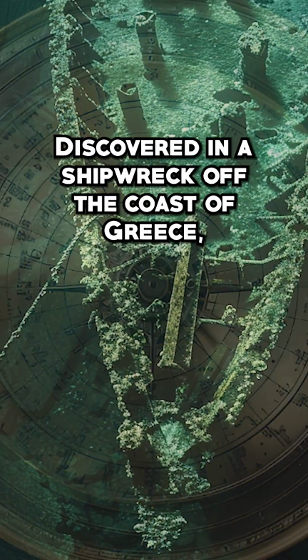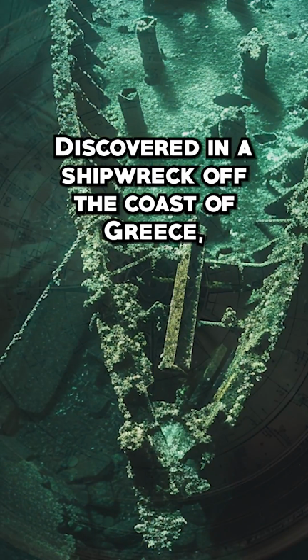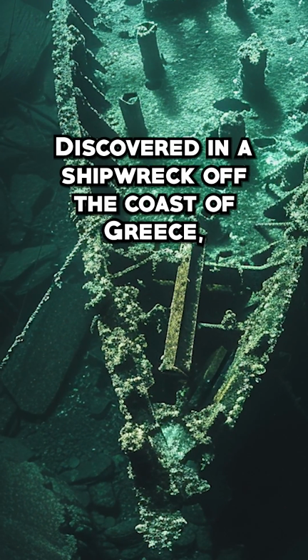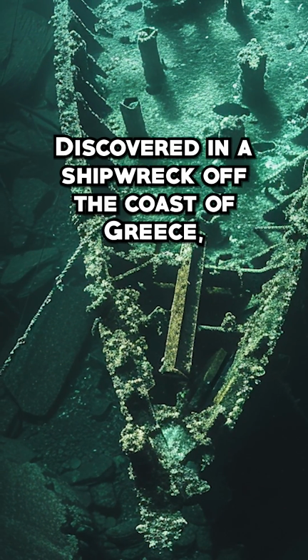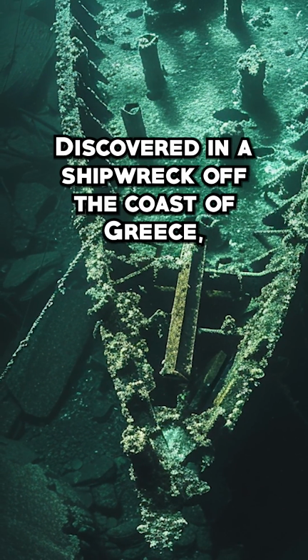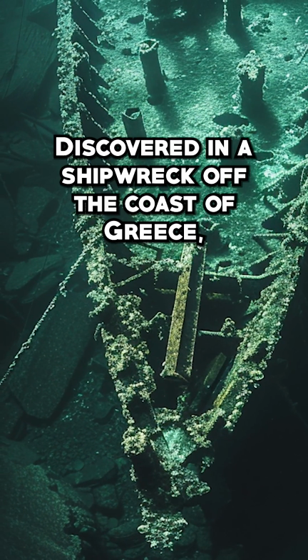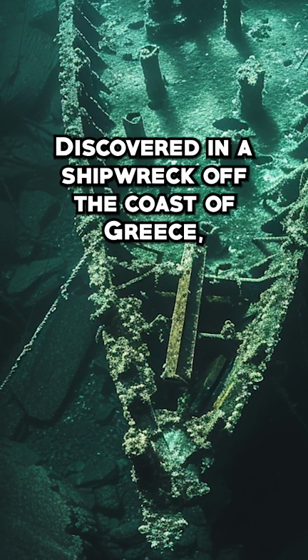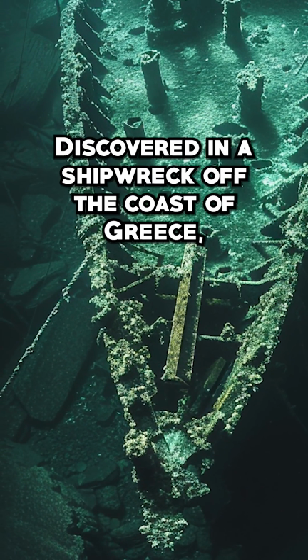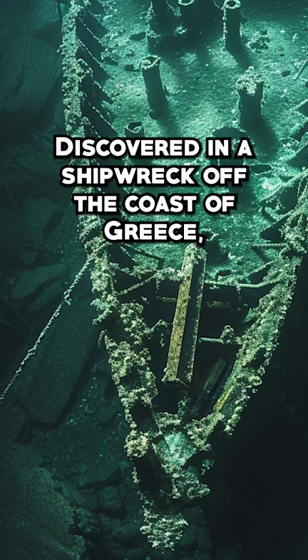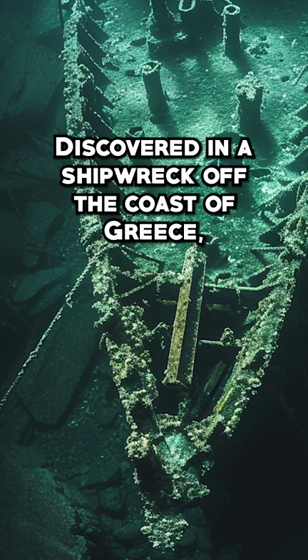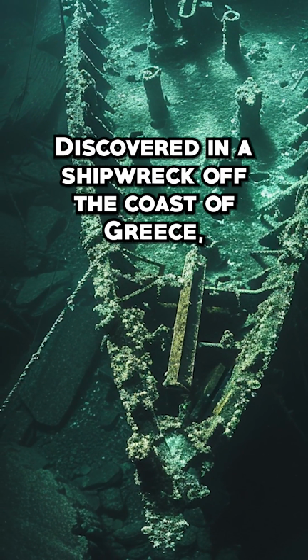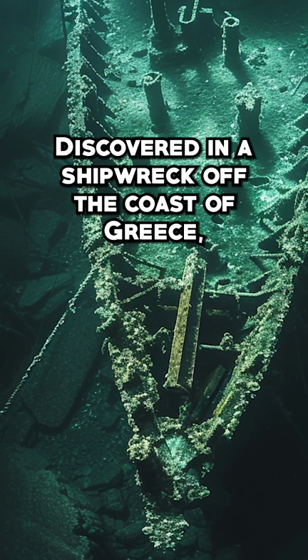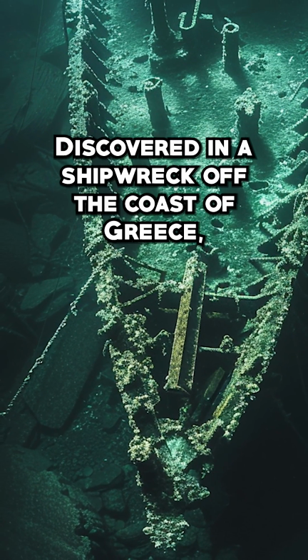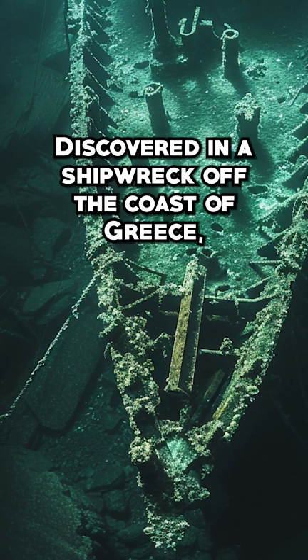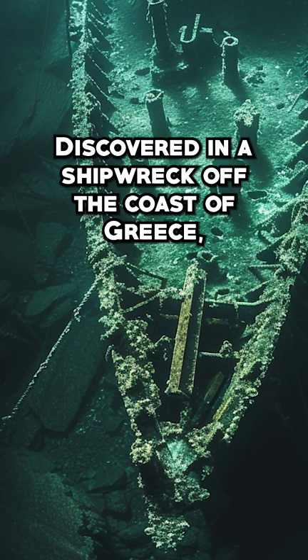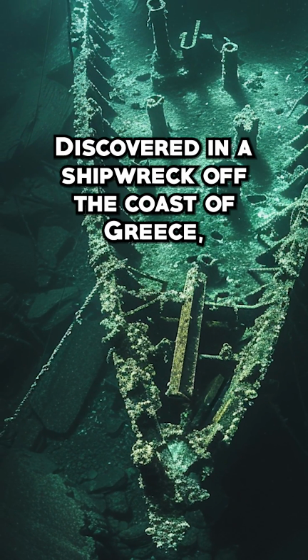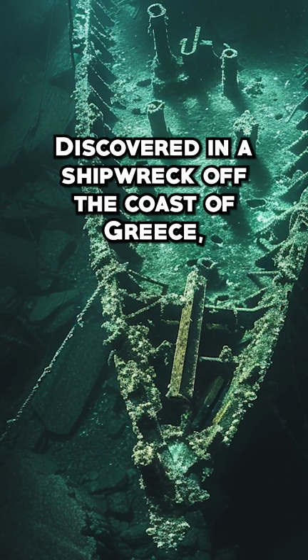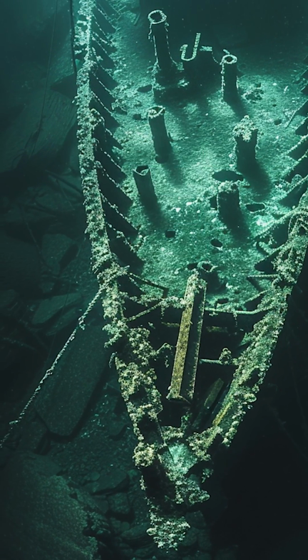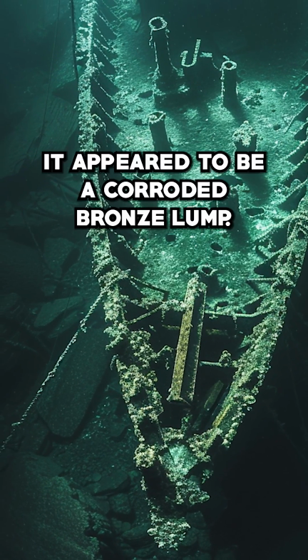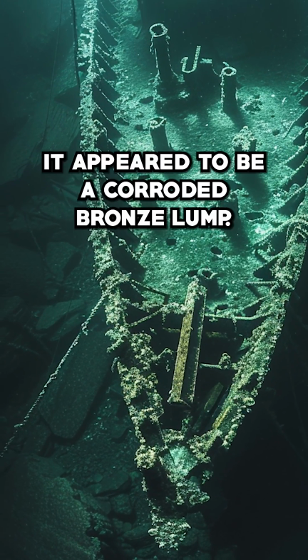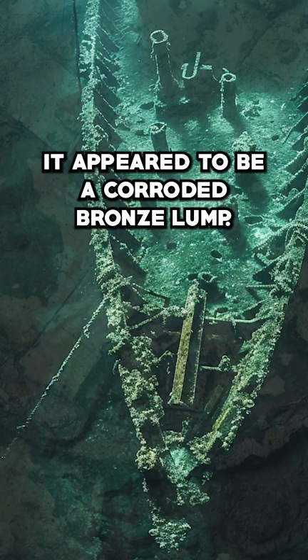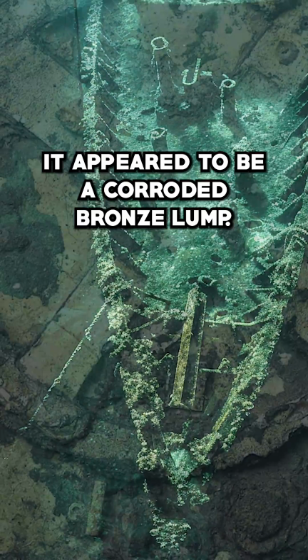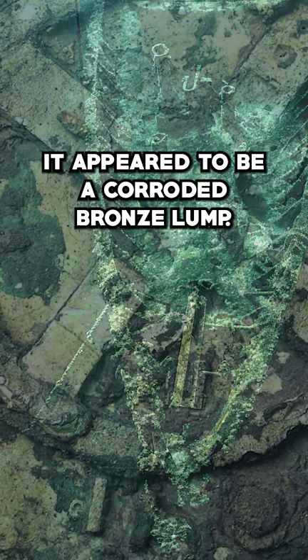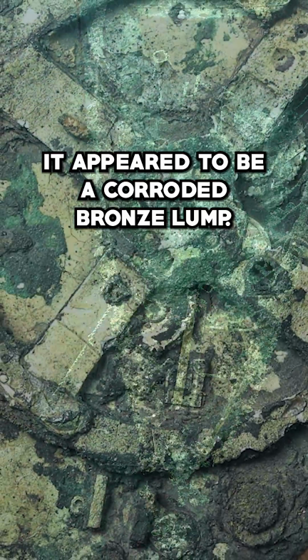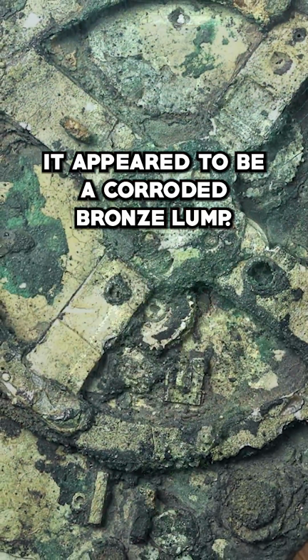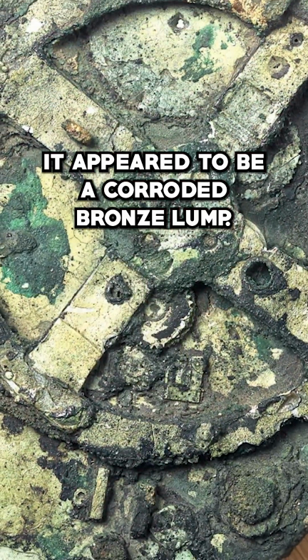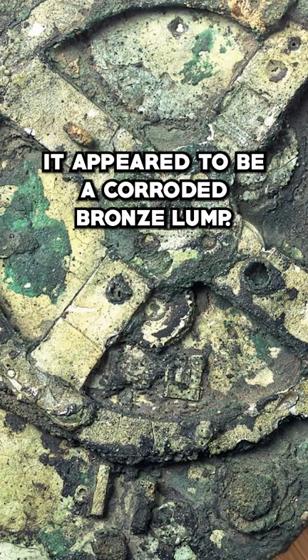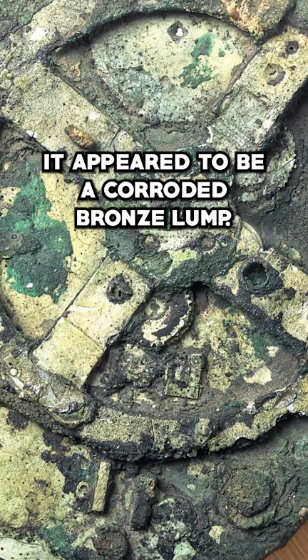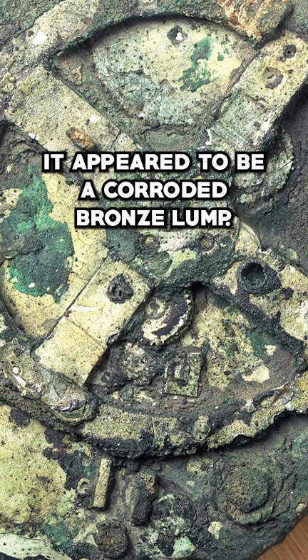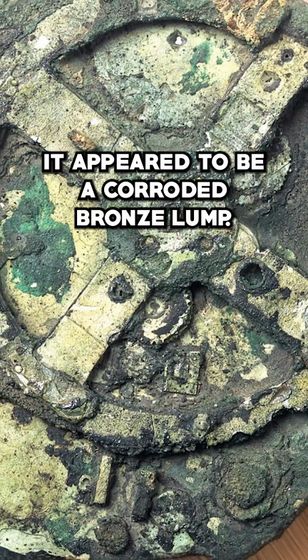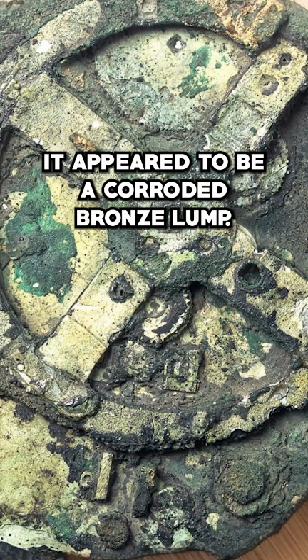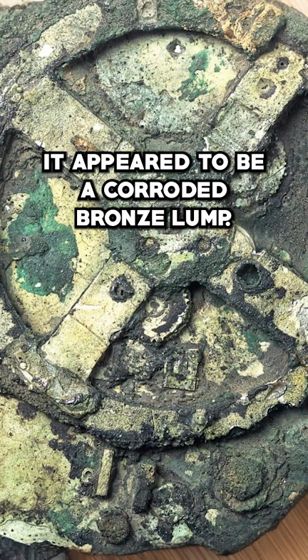Discovered in a shipwreck off the coast of Greece, it appeared to be a corroded bronze lump.